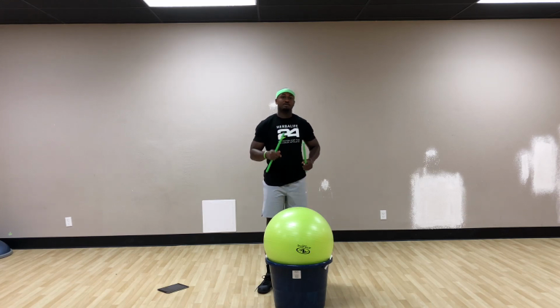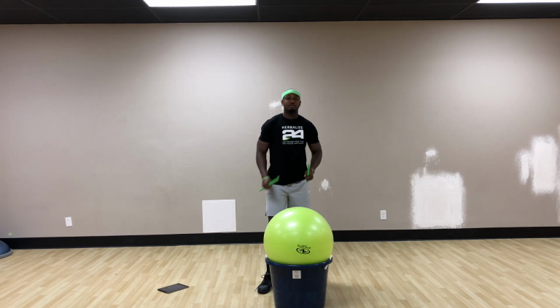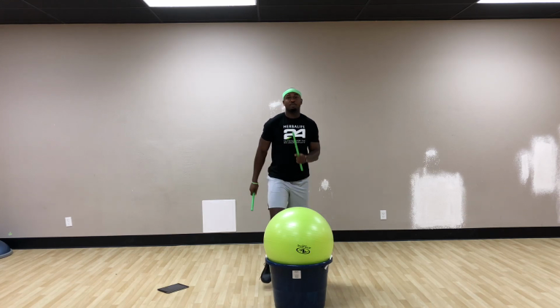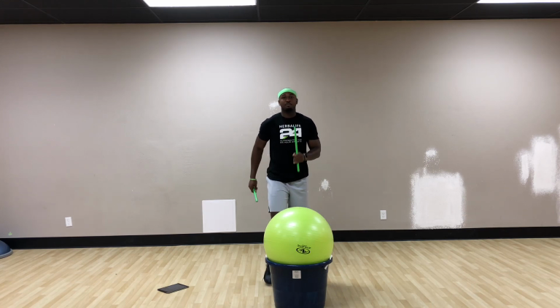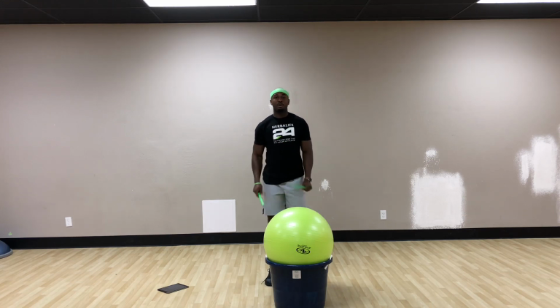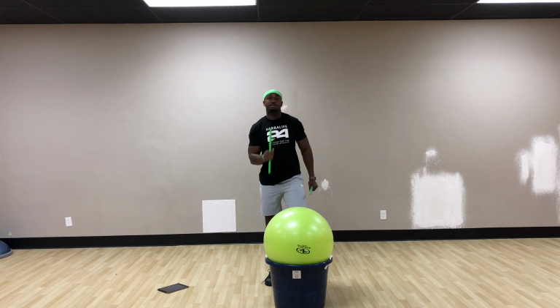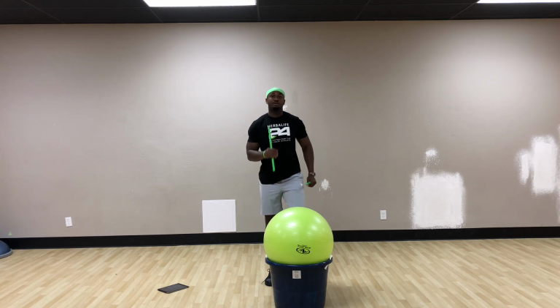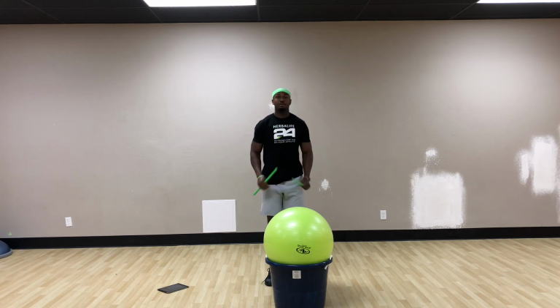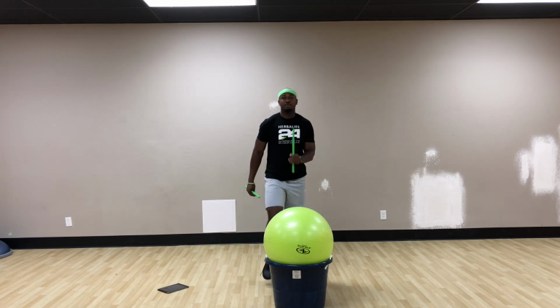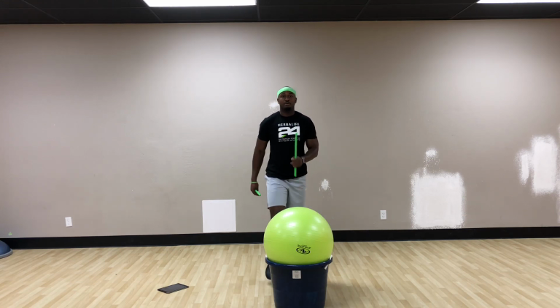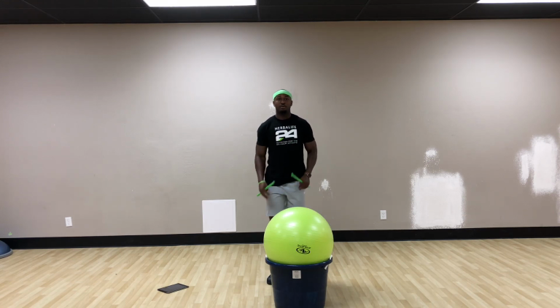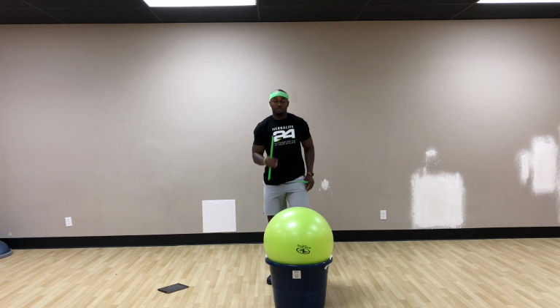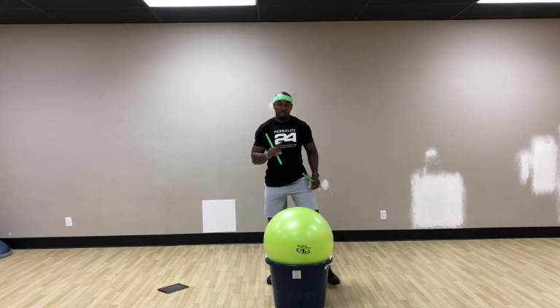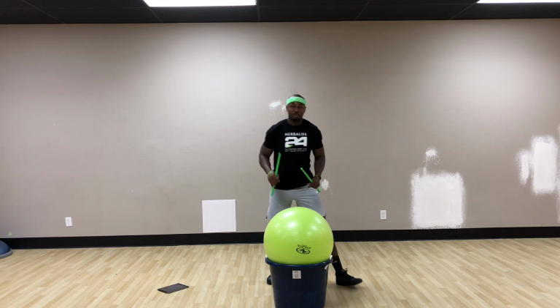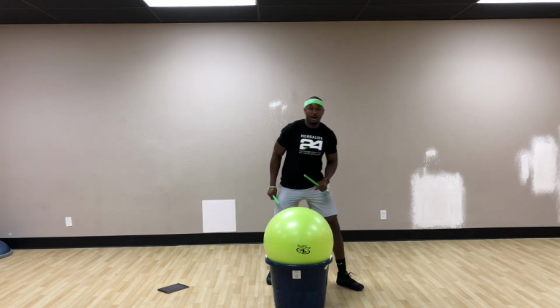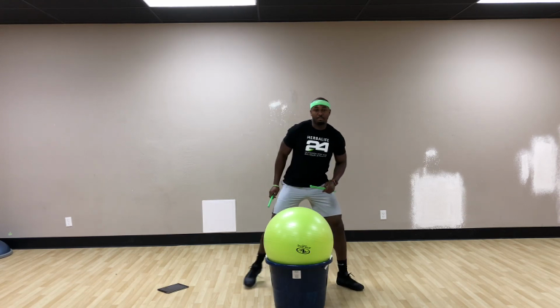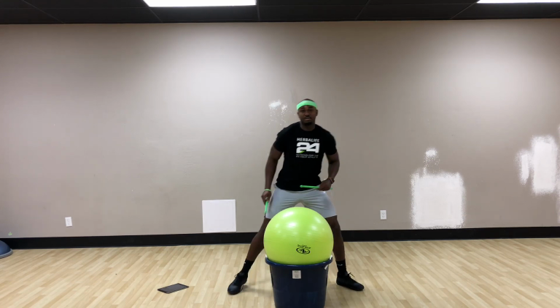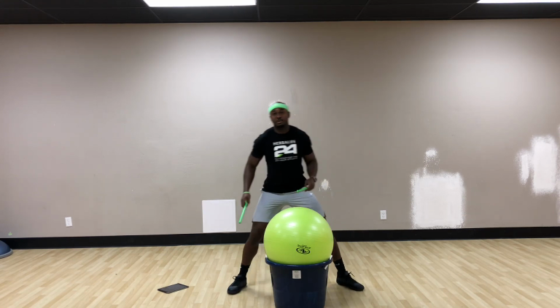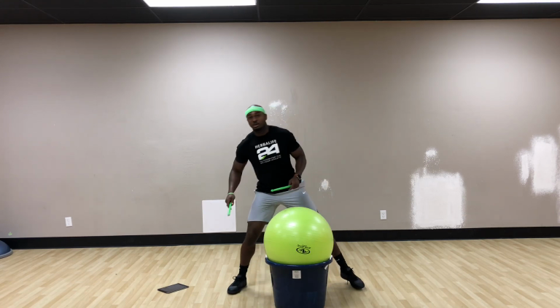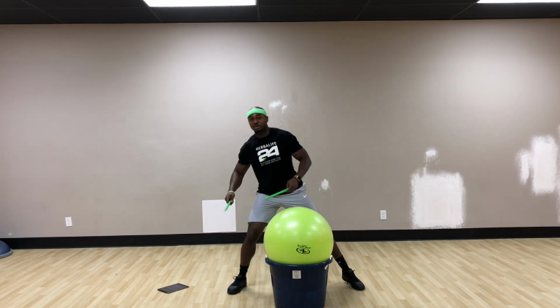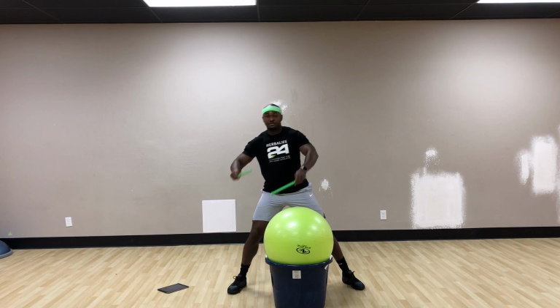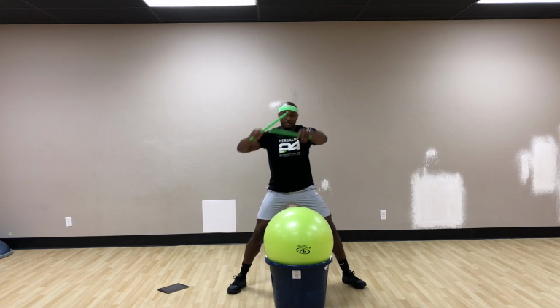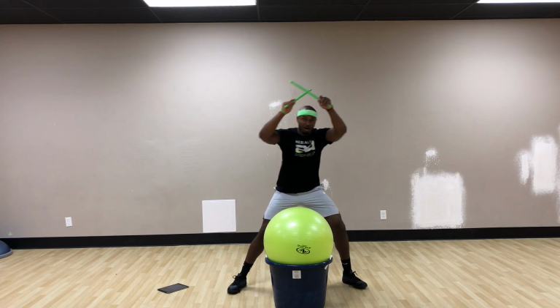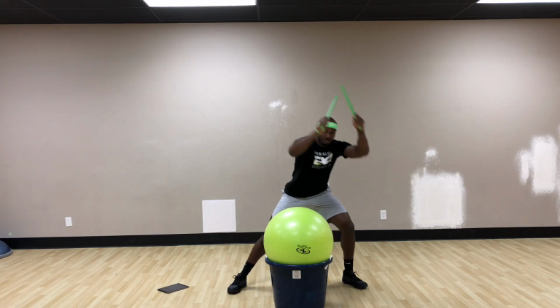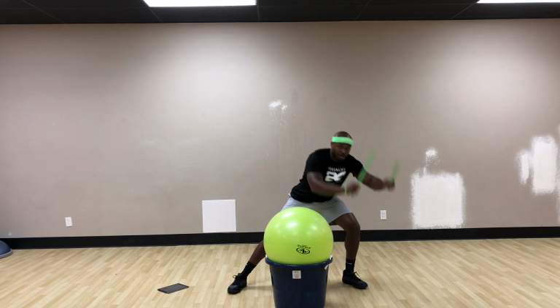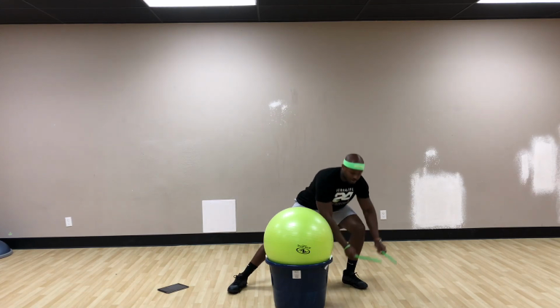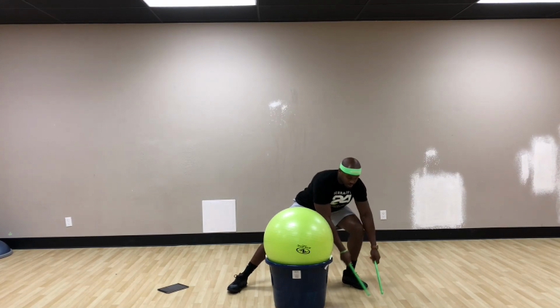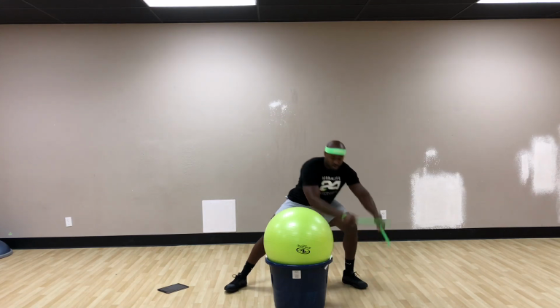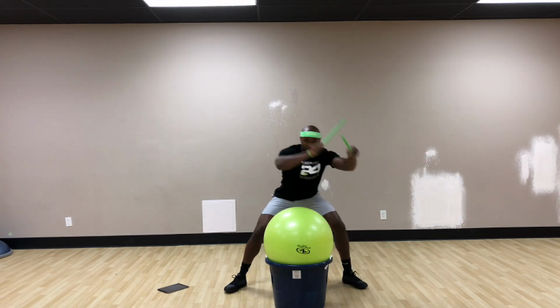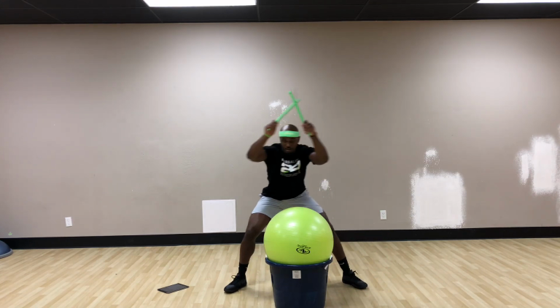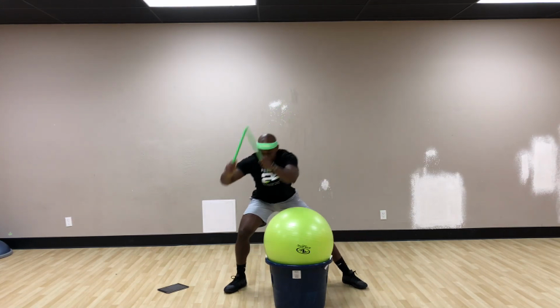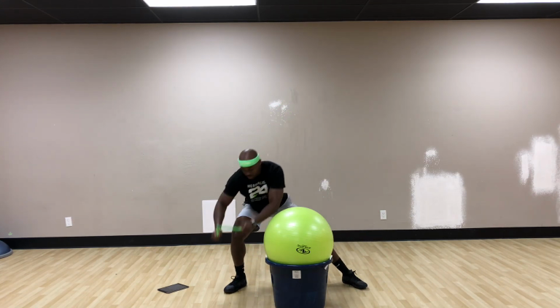So it starts out with march. Then we're going to get a wide bass and we're going to lunge over the ball. Lunge. Lunge.